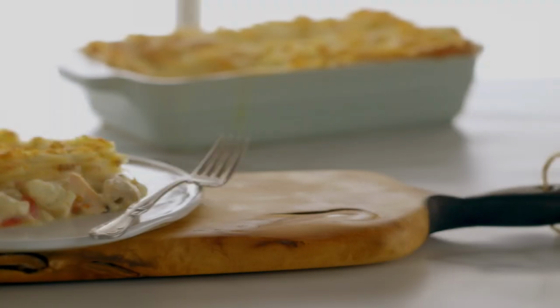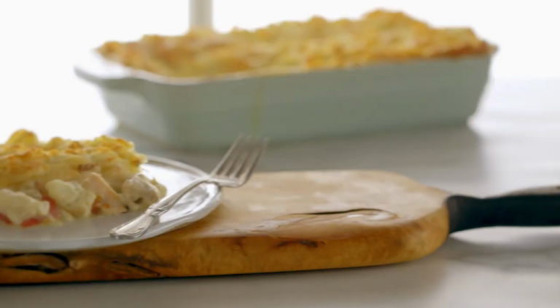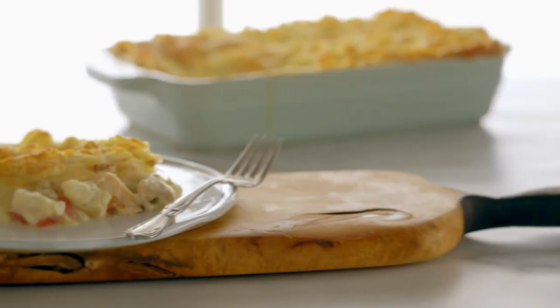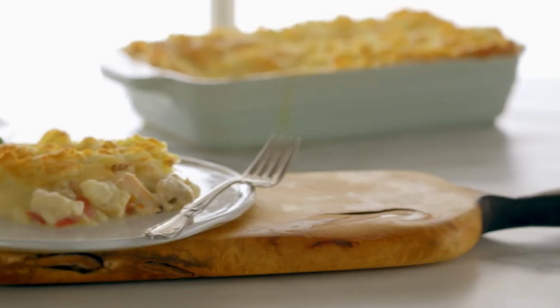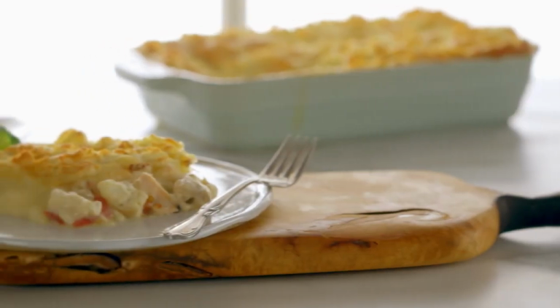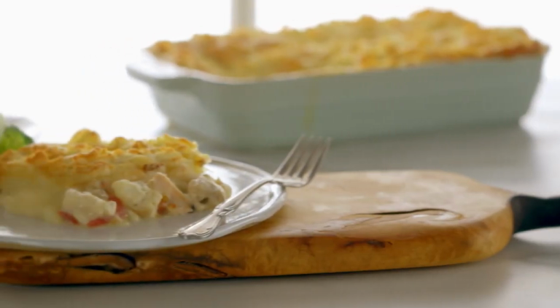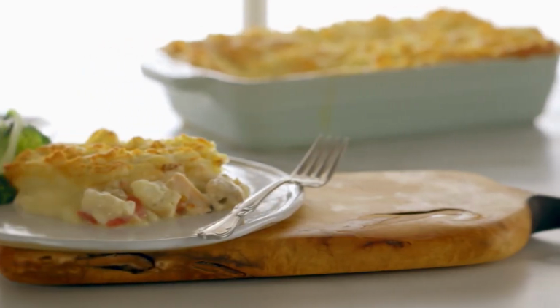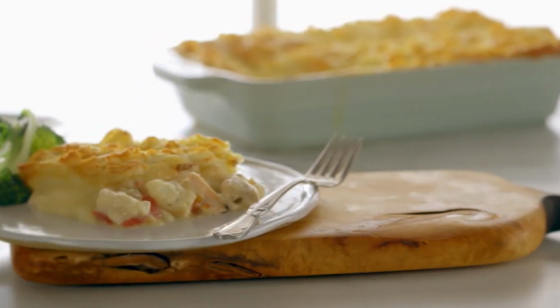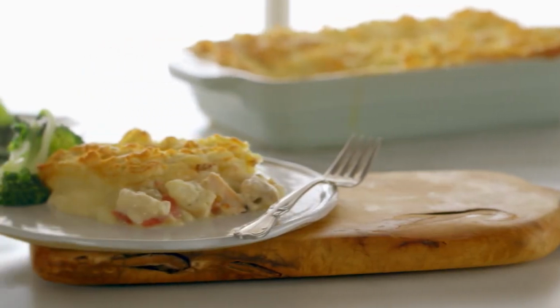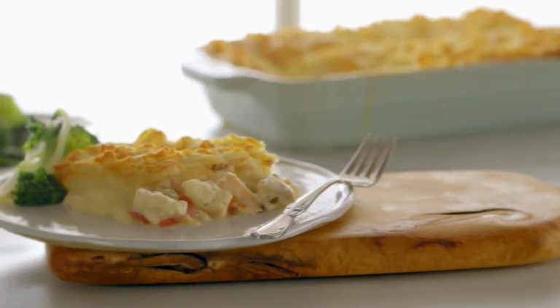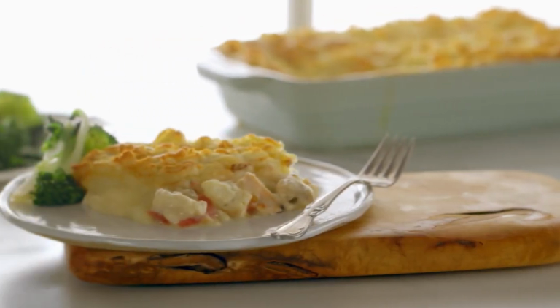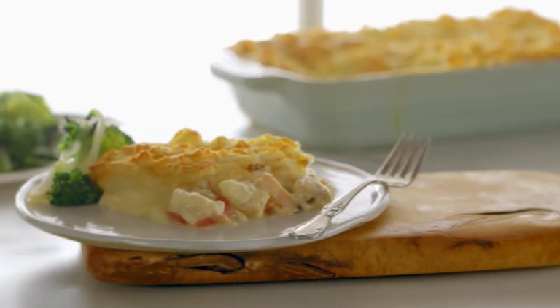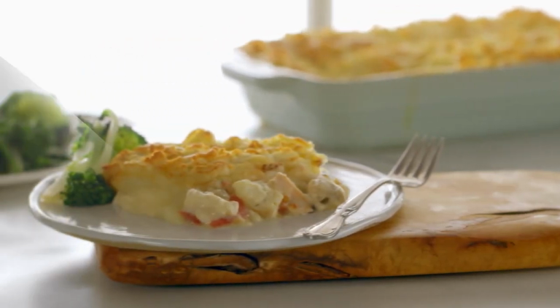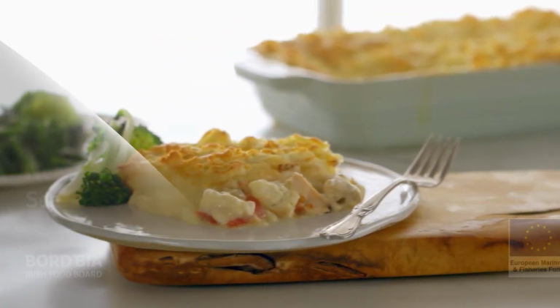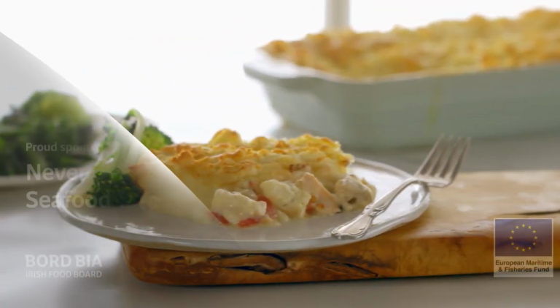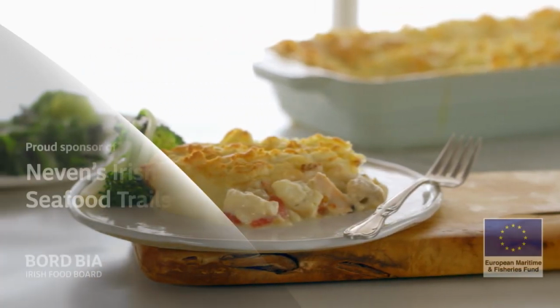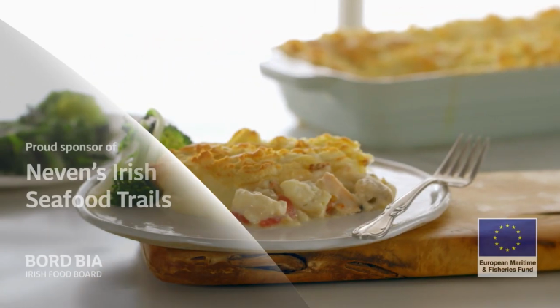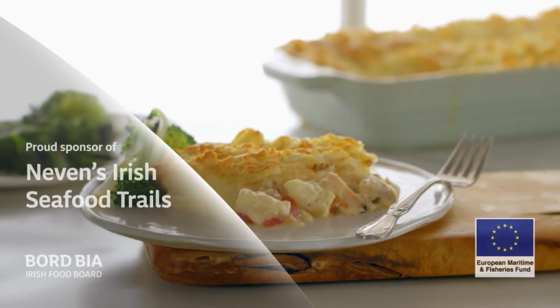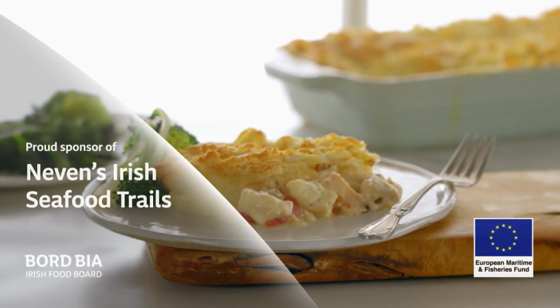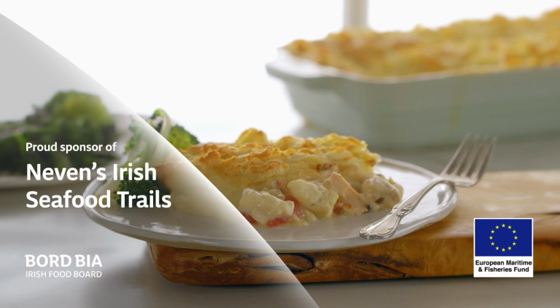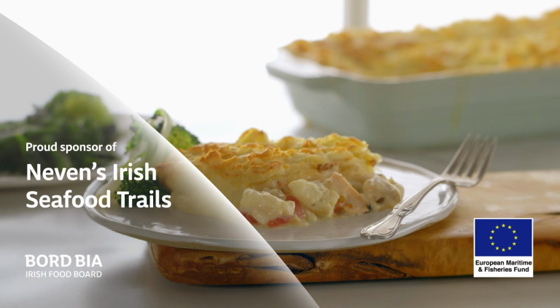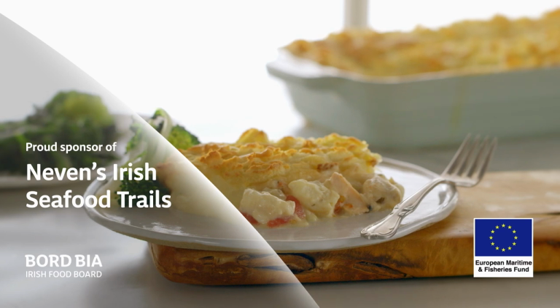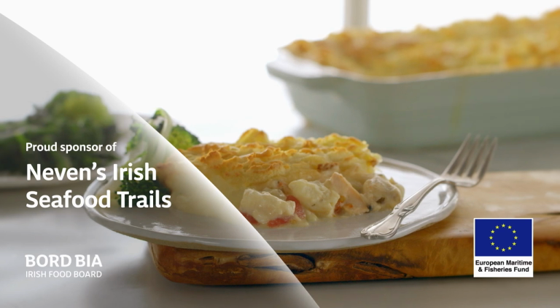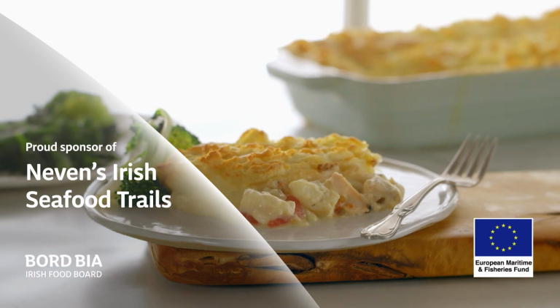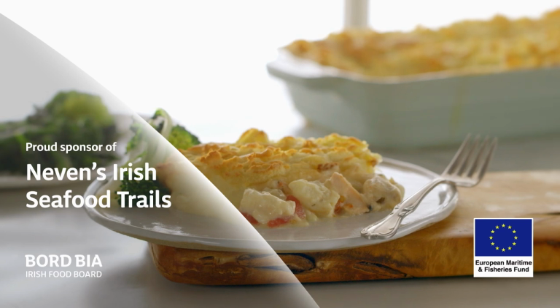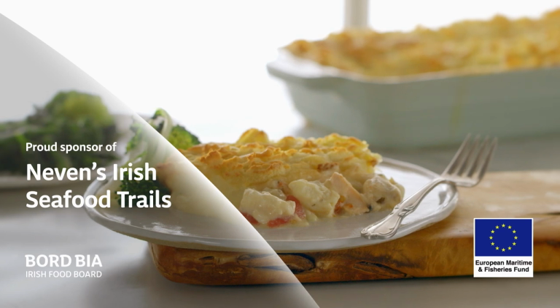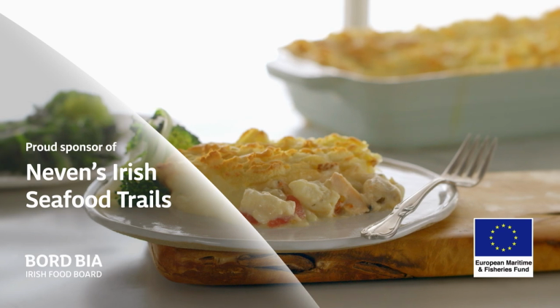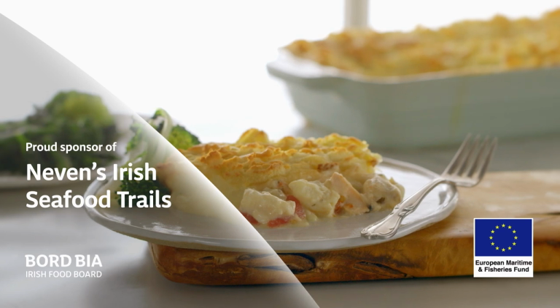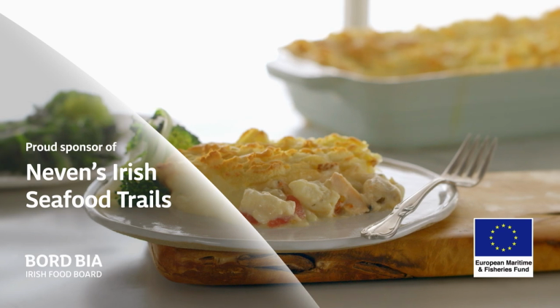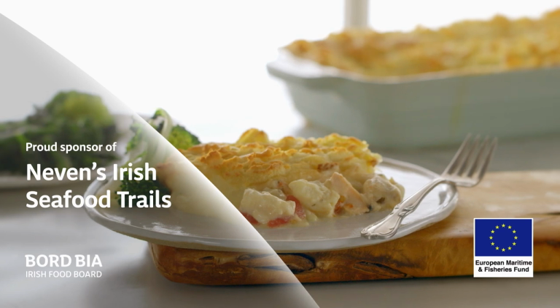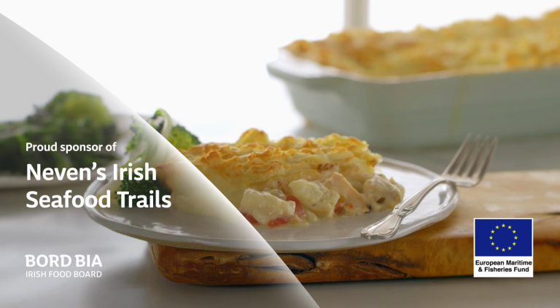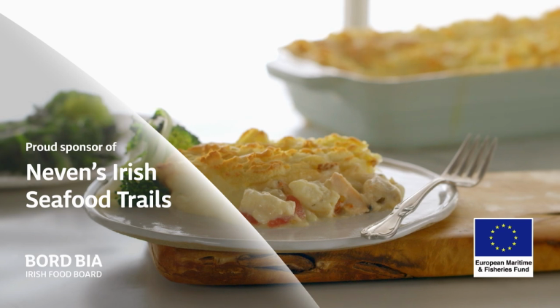Irish seafood — easy to prepare and easy to cook for everyday meals.